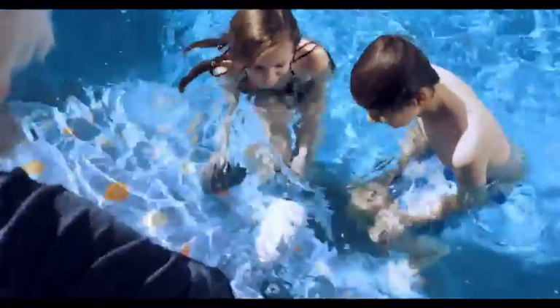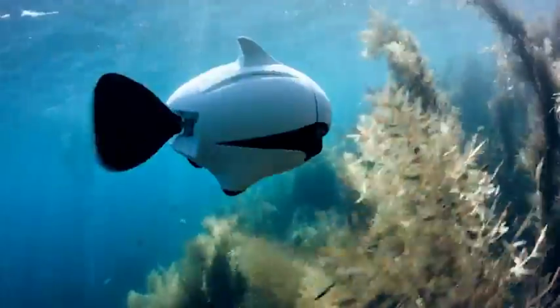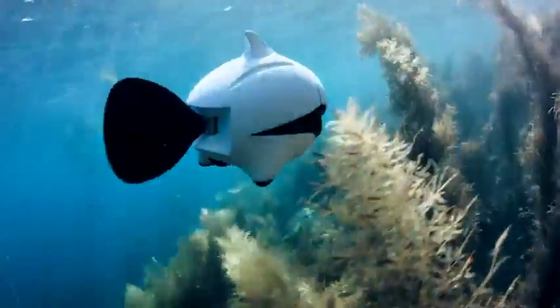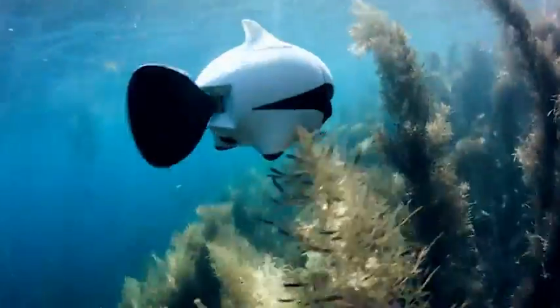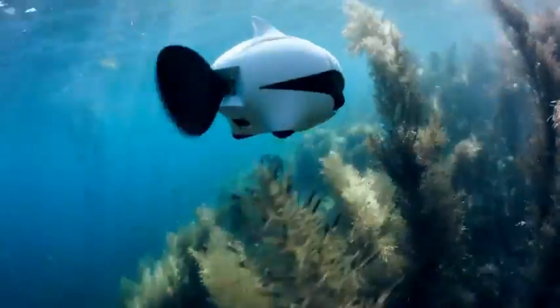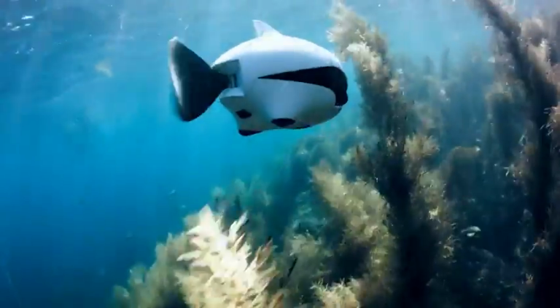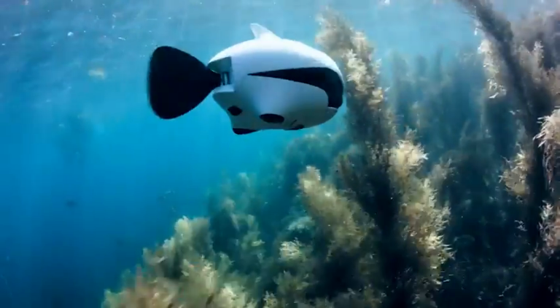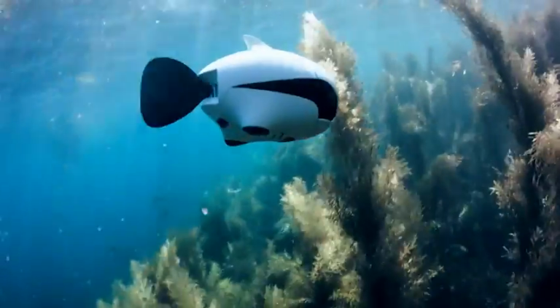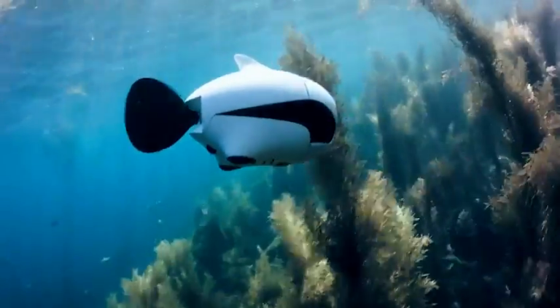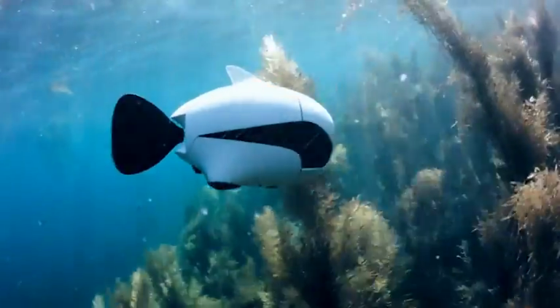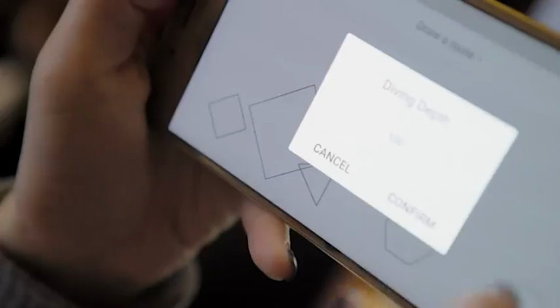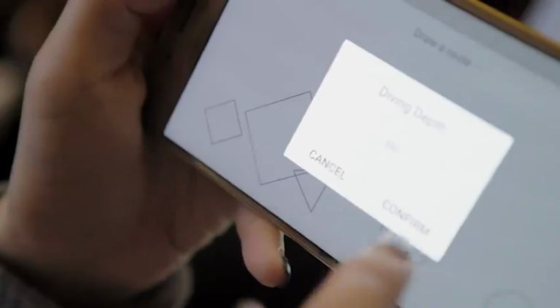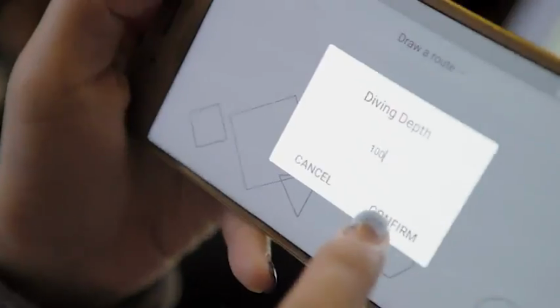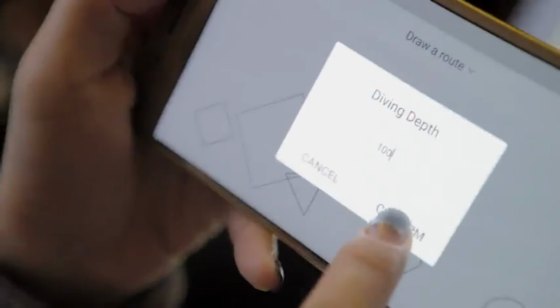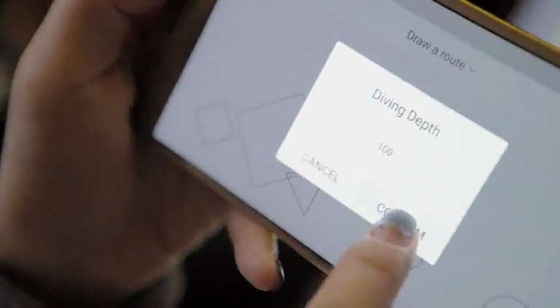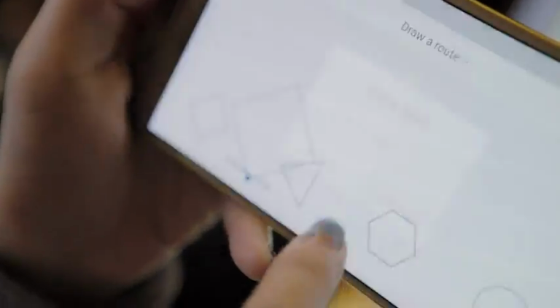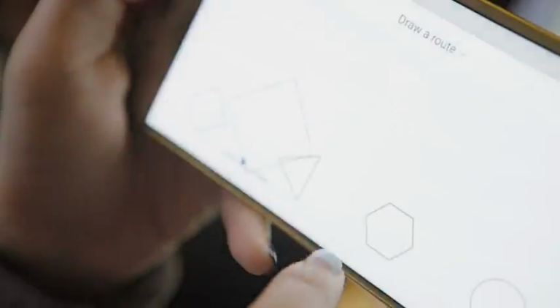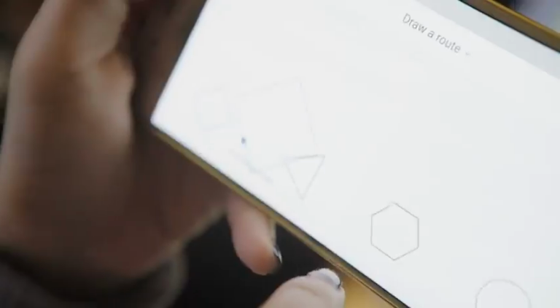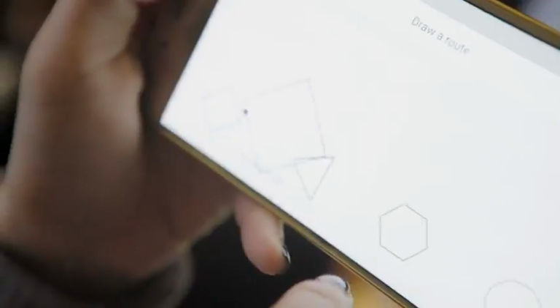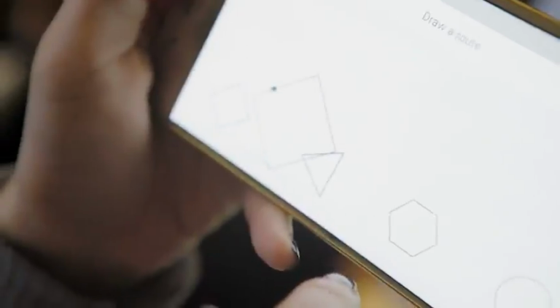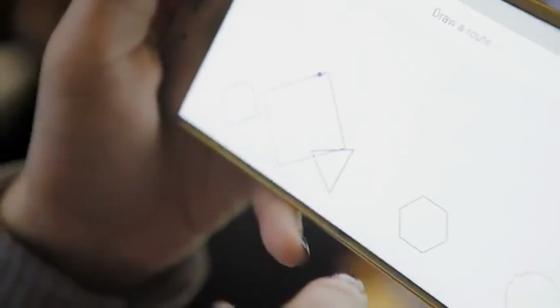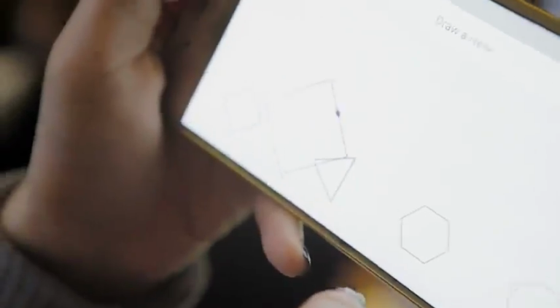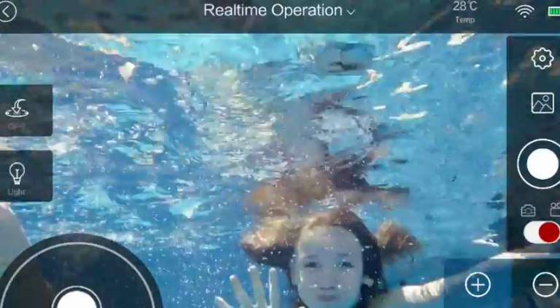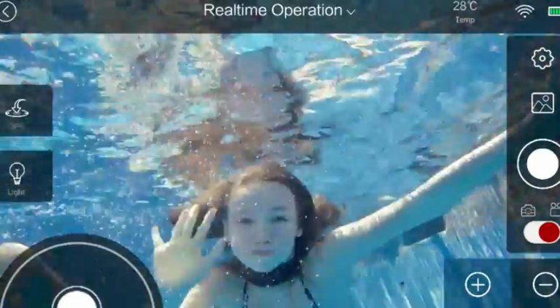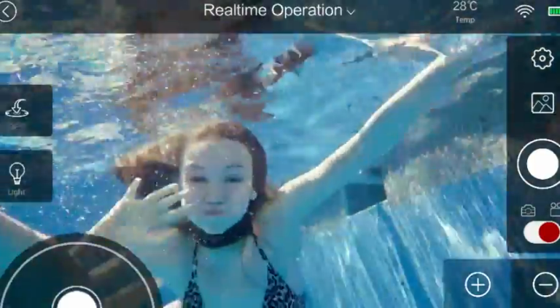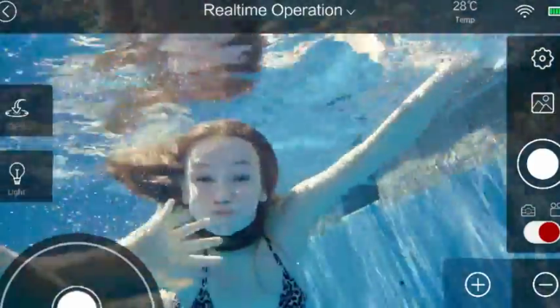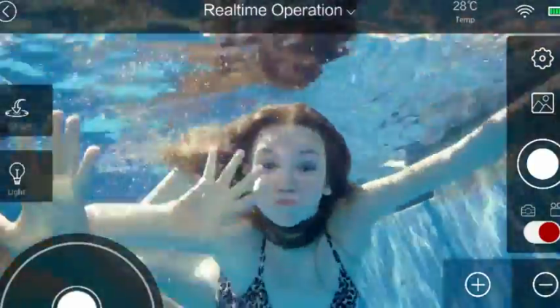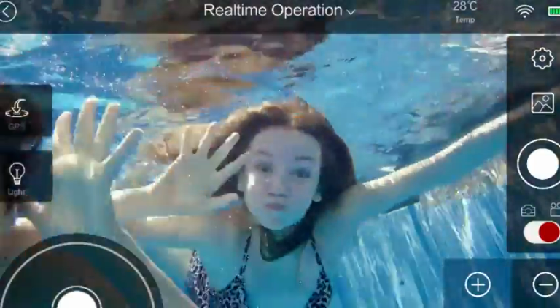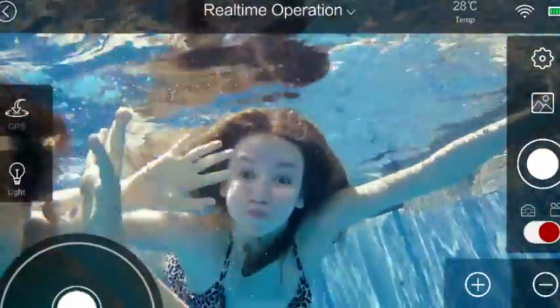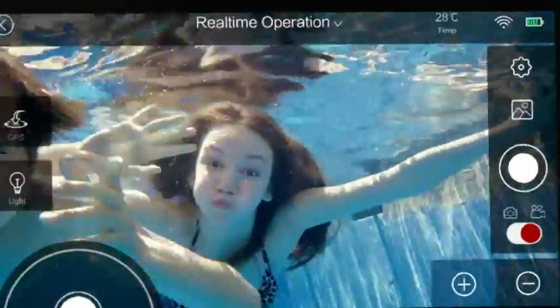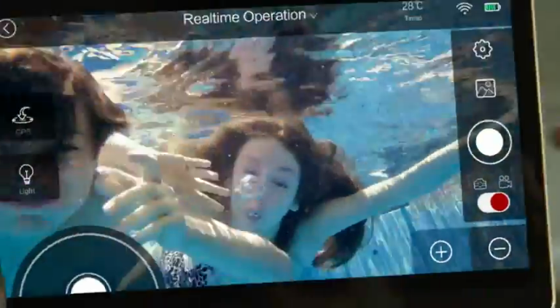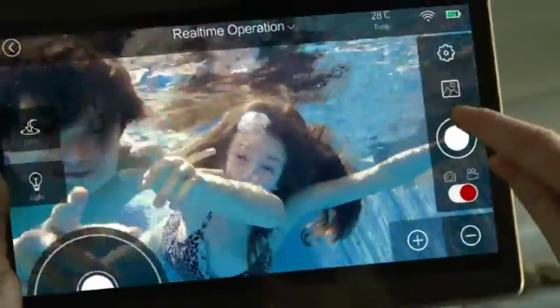And the caudal fin is 100% safe. You can also set up a route to free your hands, and you can watch your kids anytime.